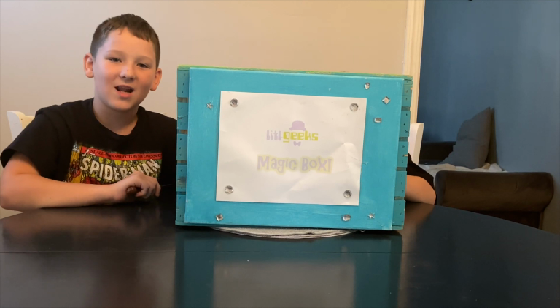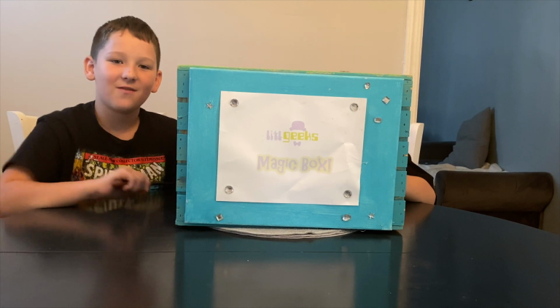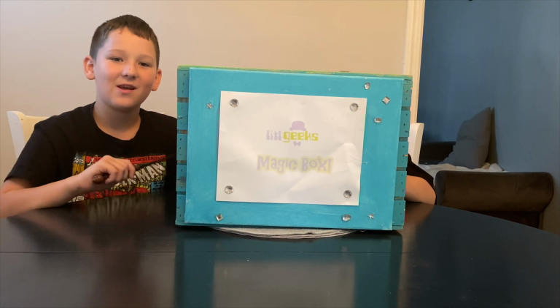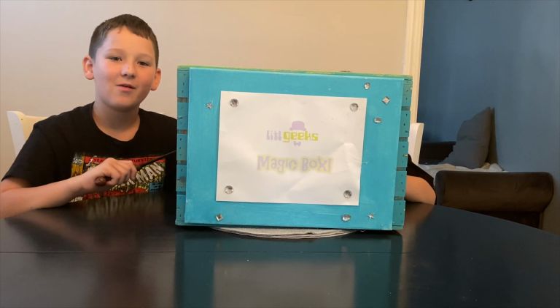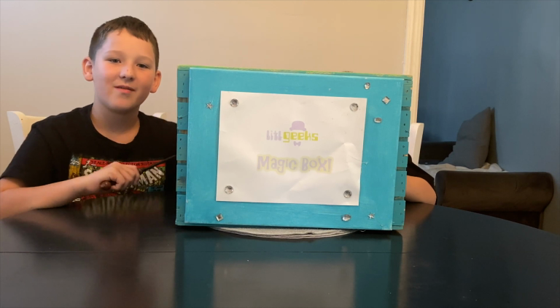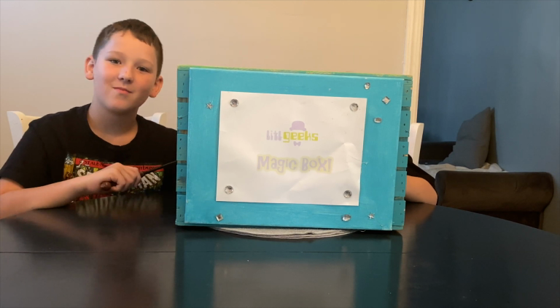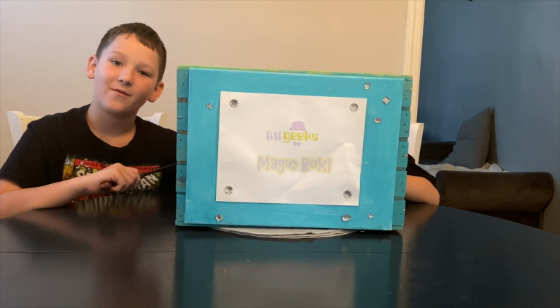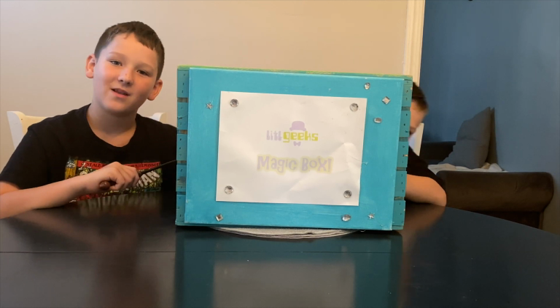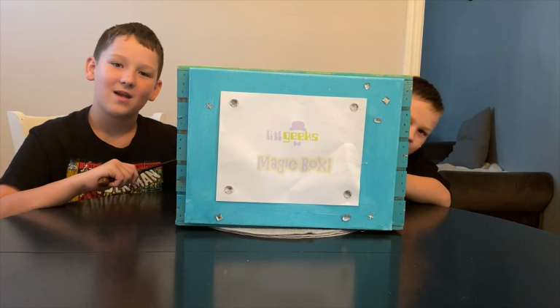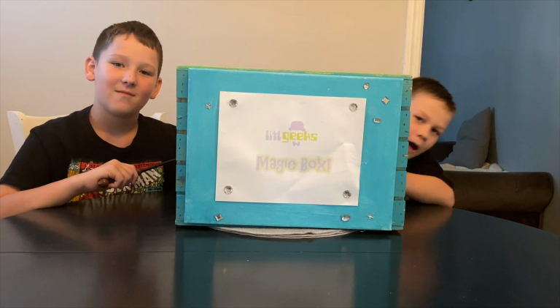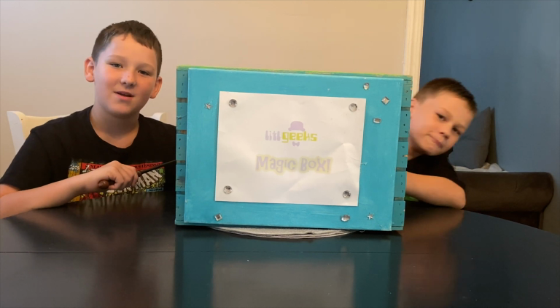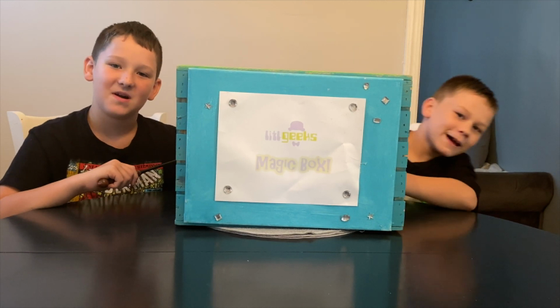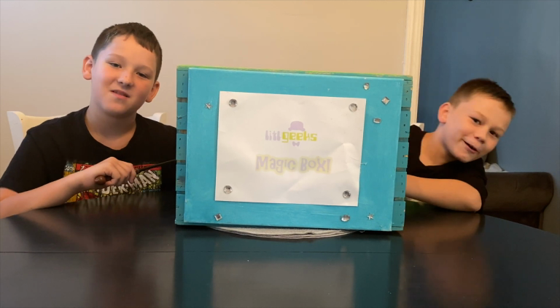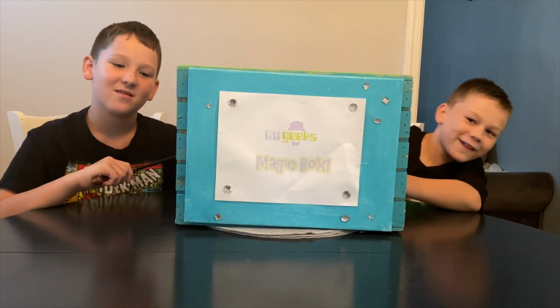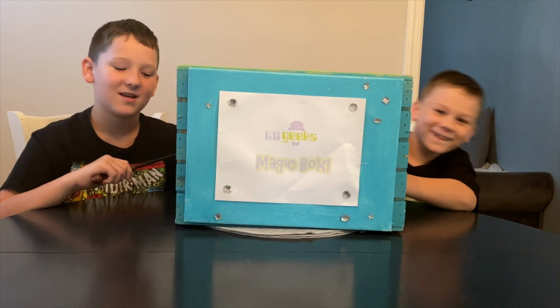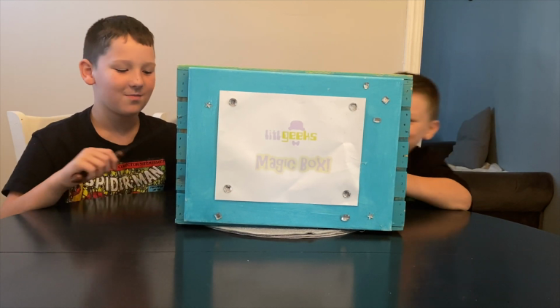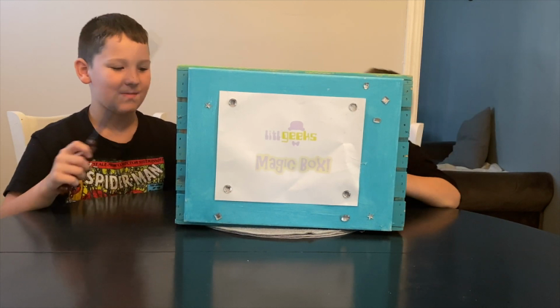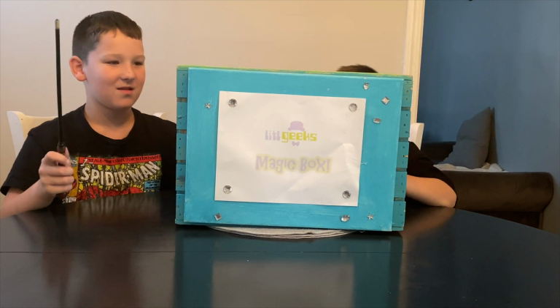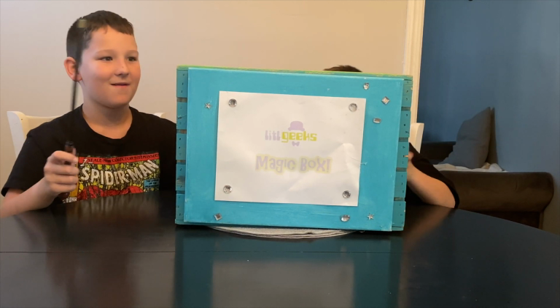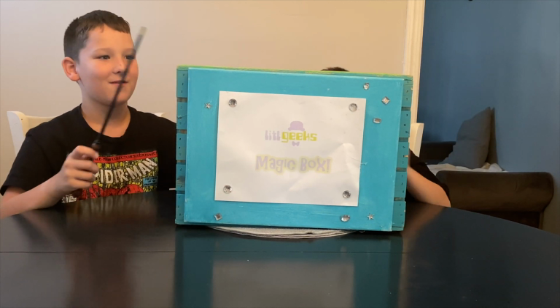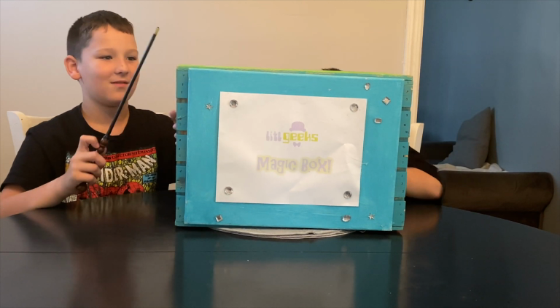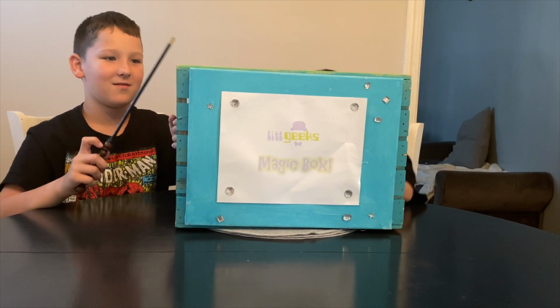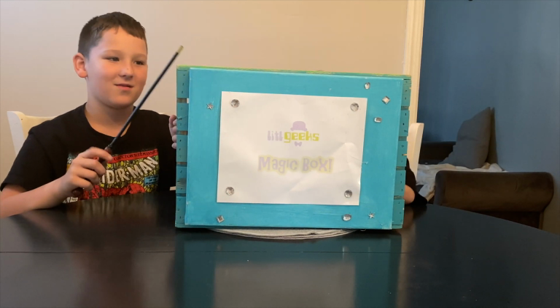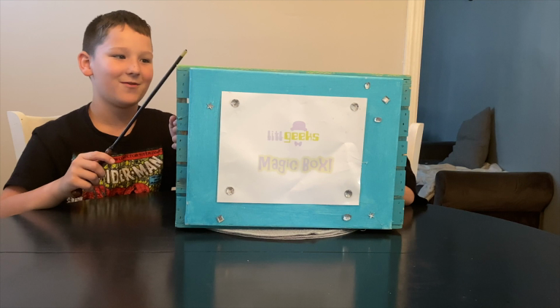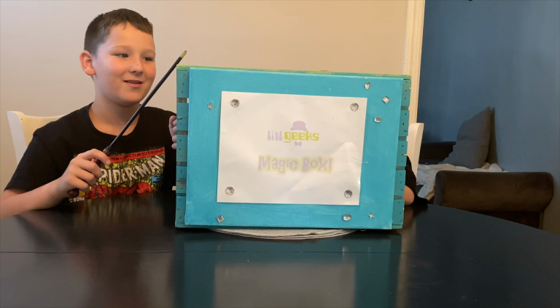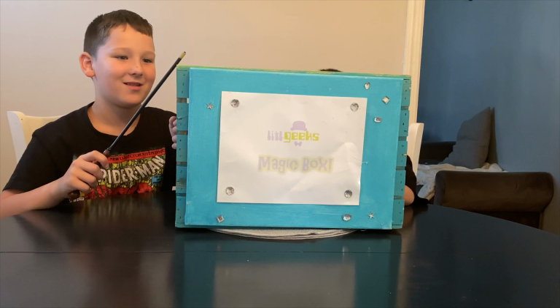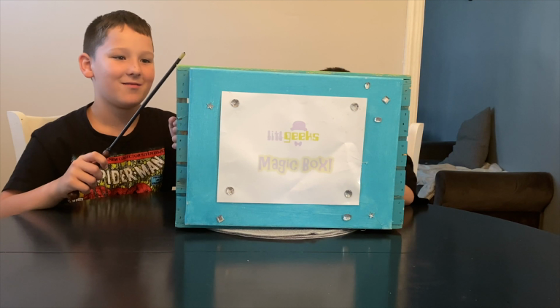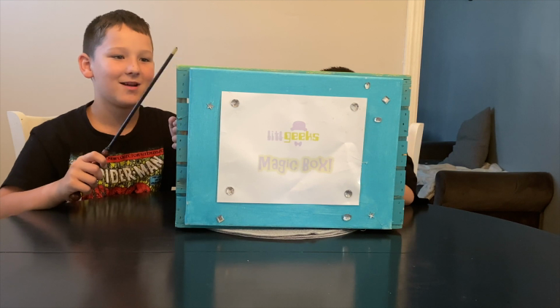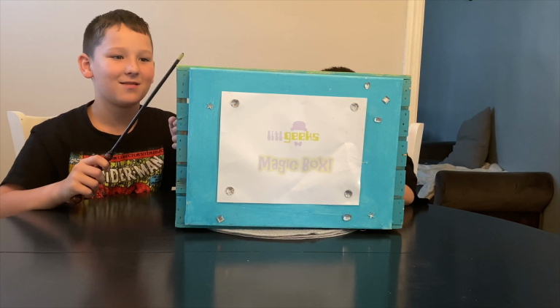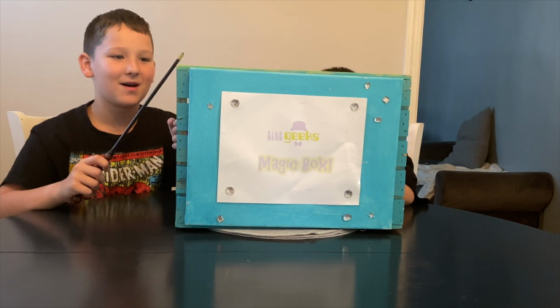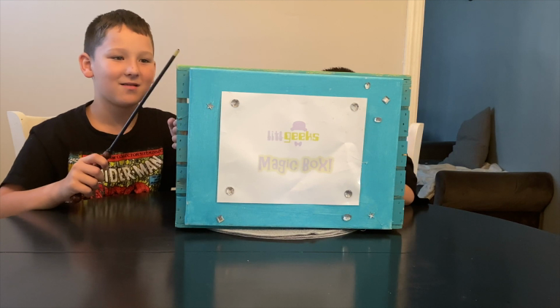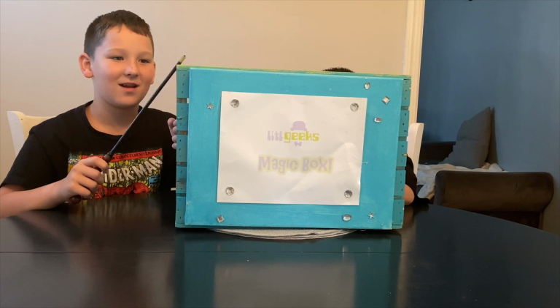Today's video comes from our friends at Playmonster. Thank you, Playmonster, for sending this to us for free. Let's see what we got in the box today.